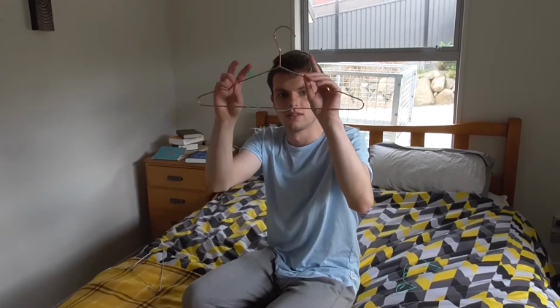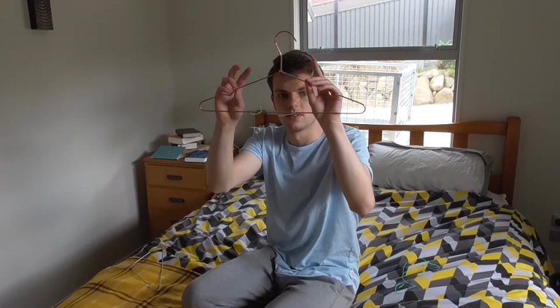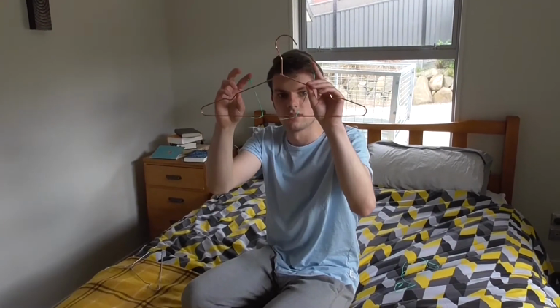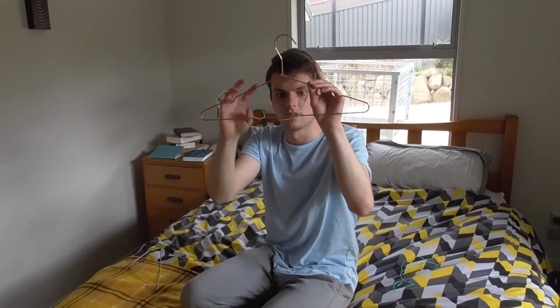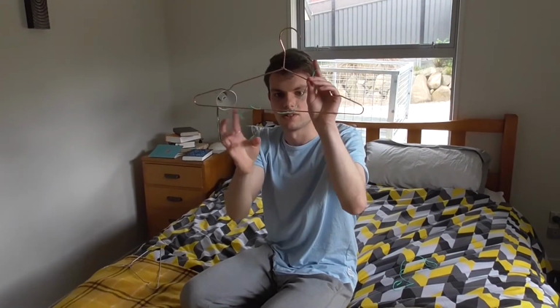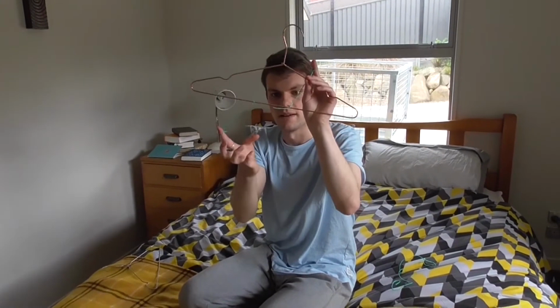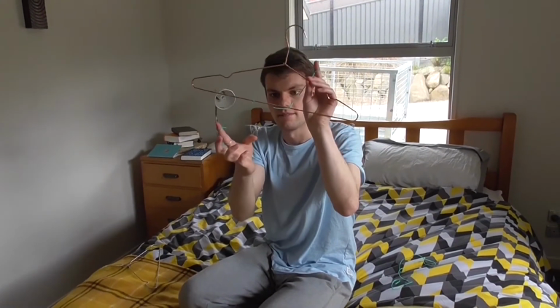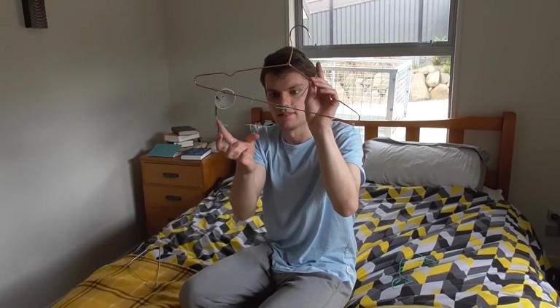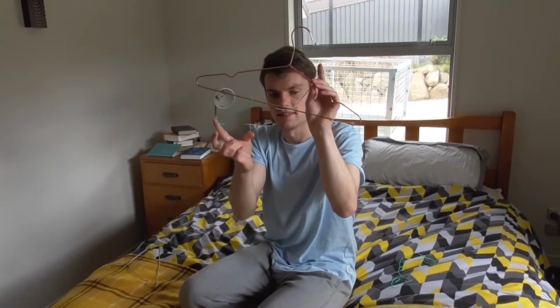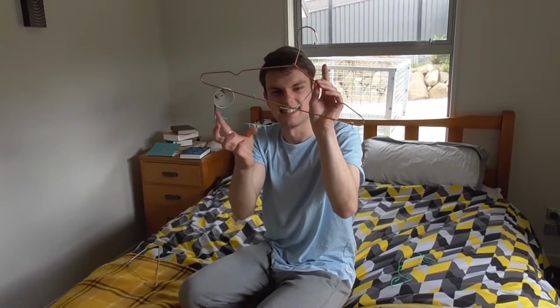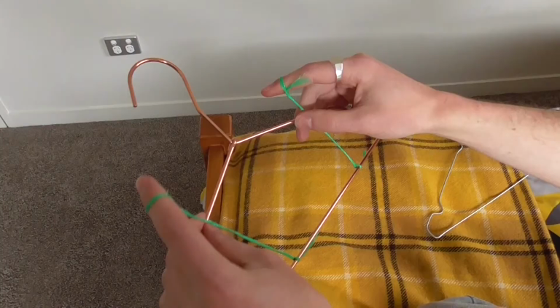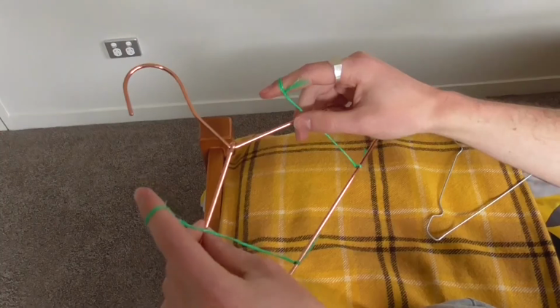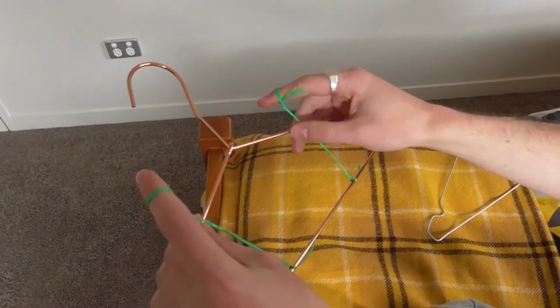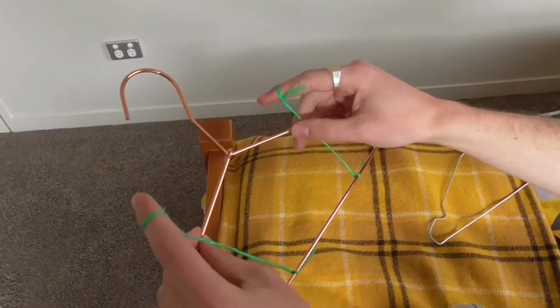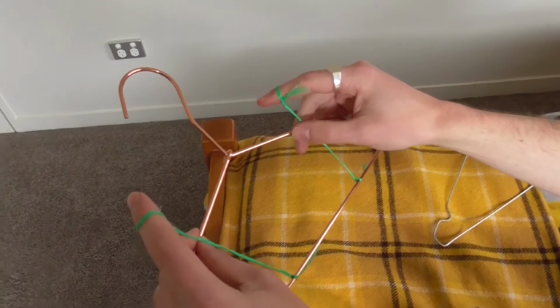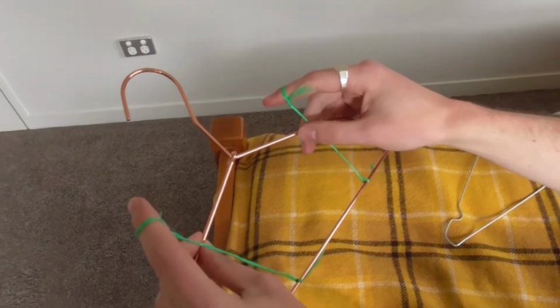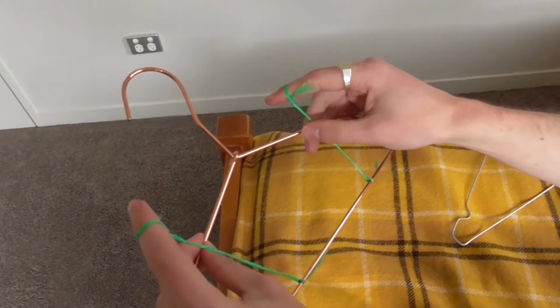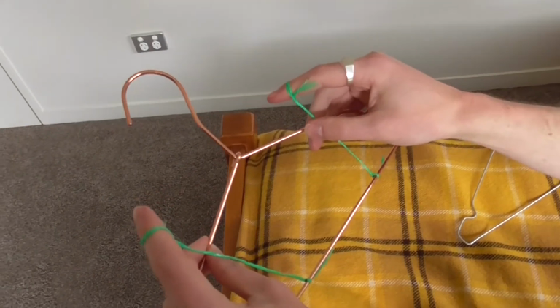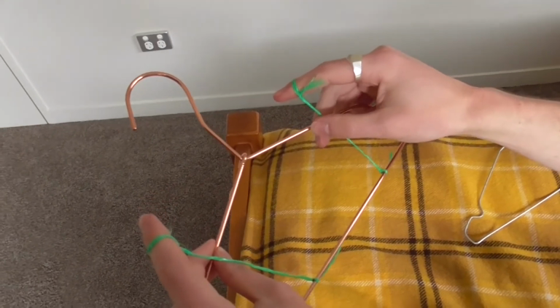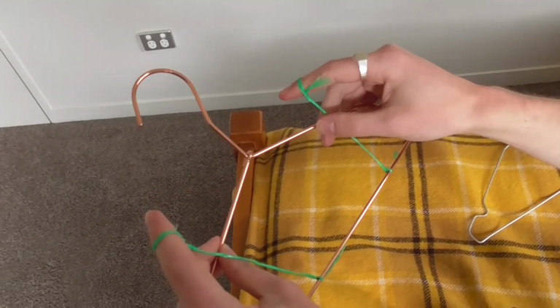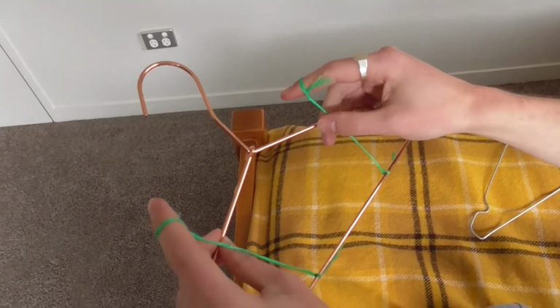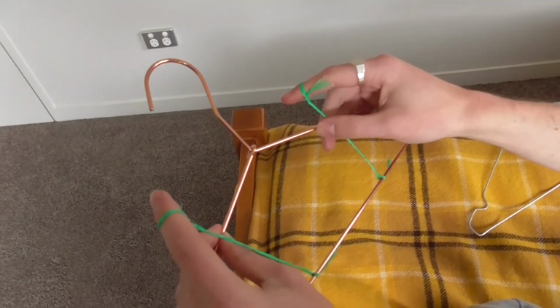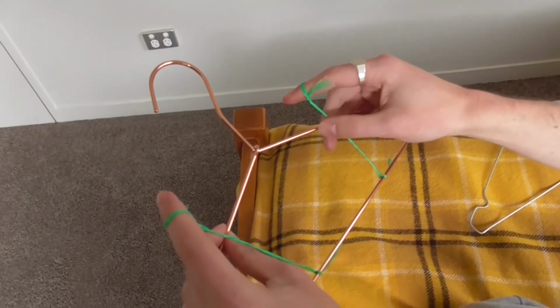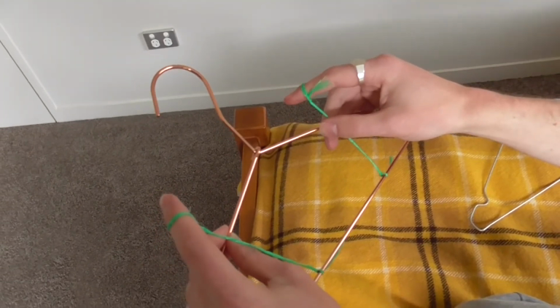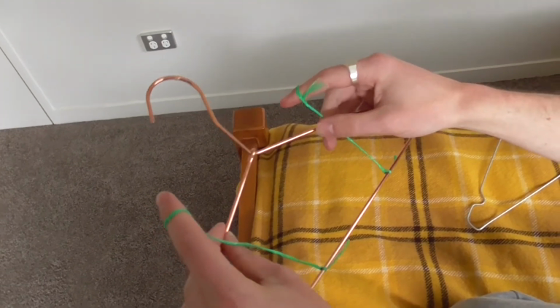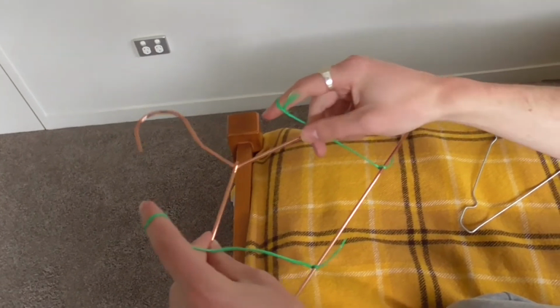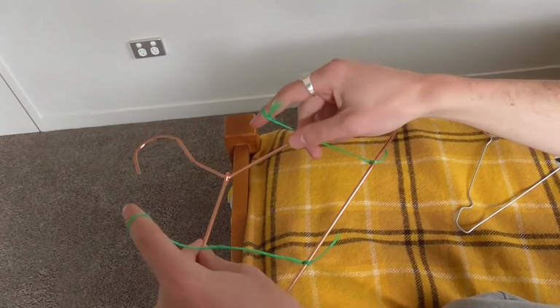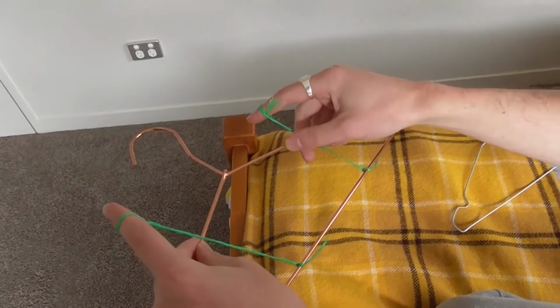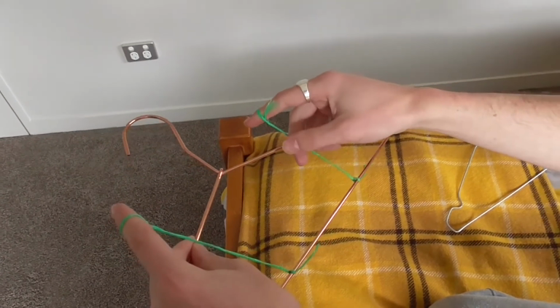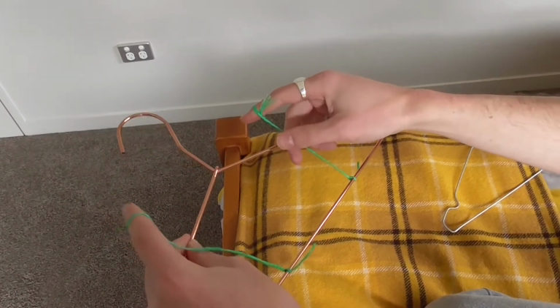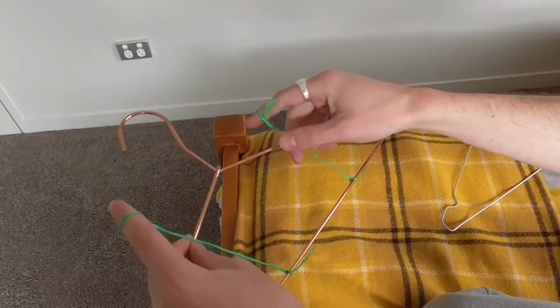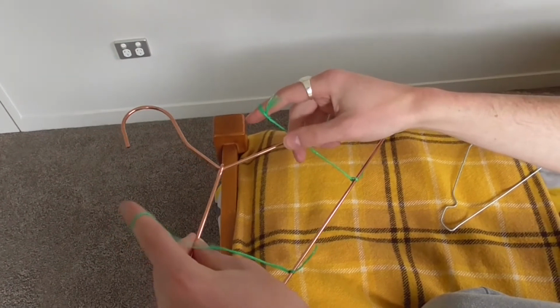You want the string to be quite taut, but long enough that you should be able to fit your head comfortably under it, which you'll see in a second.